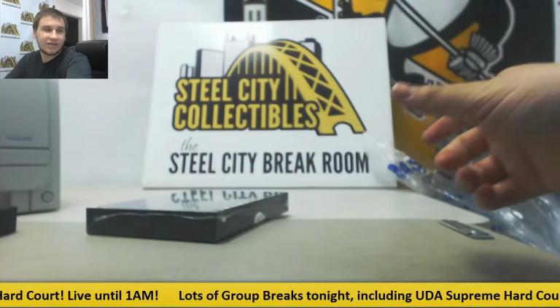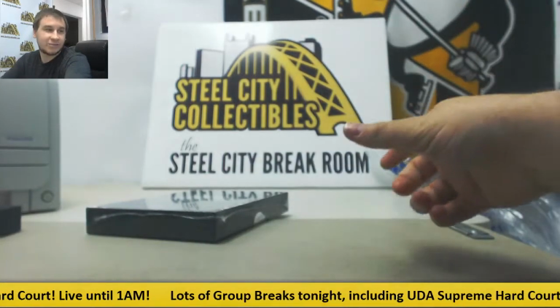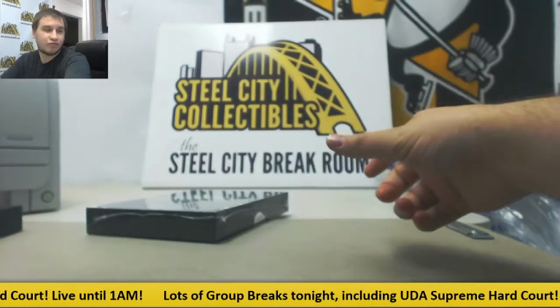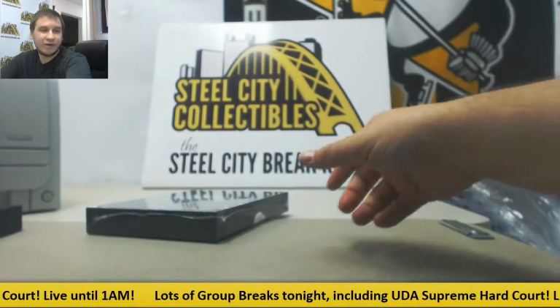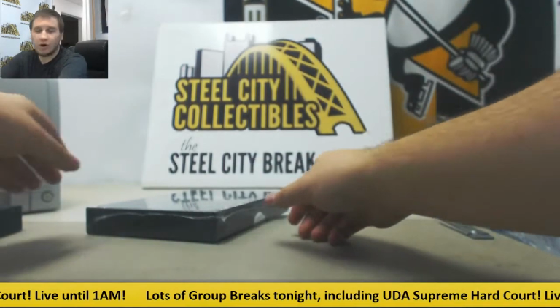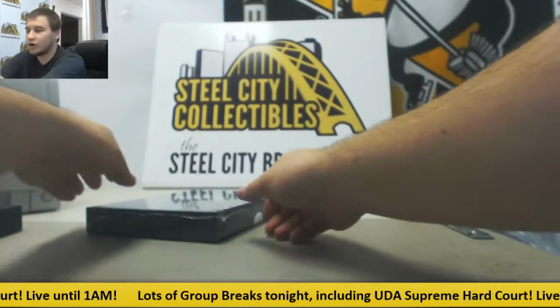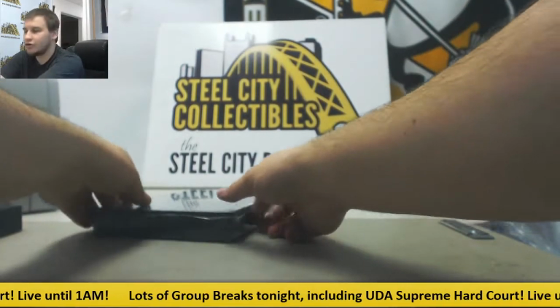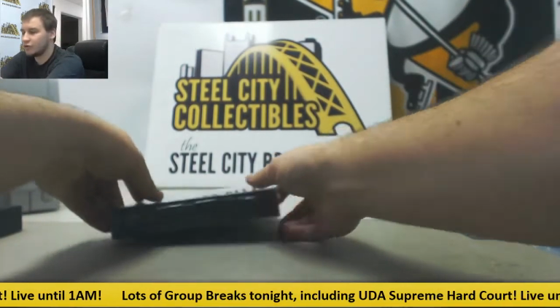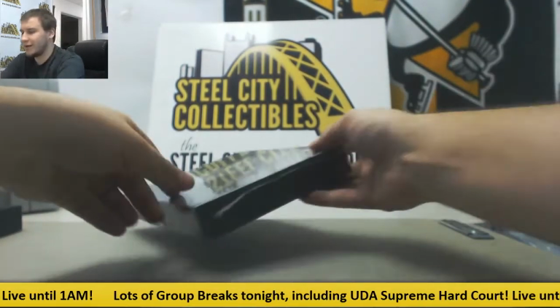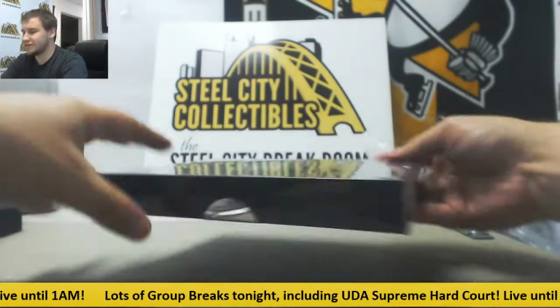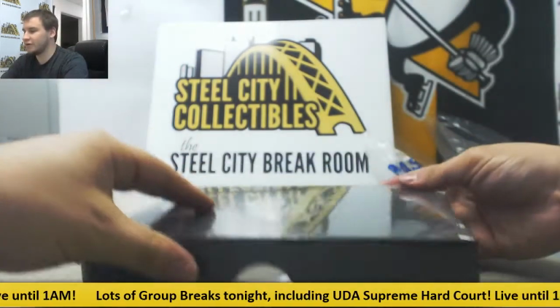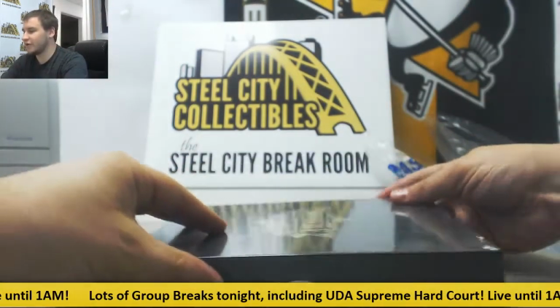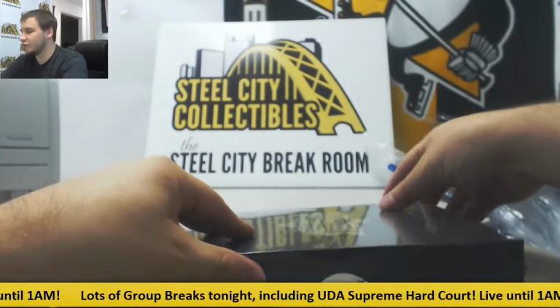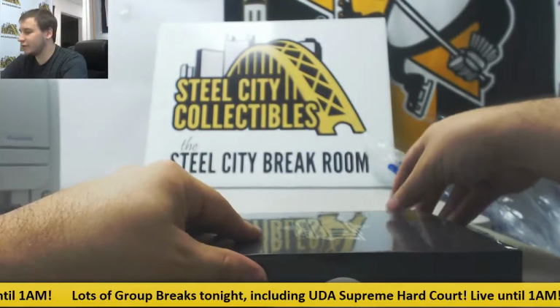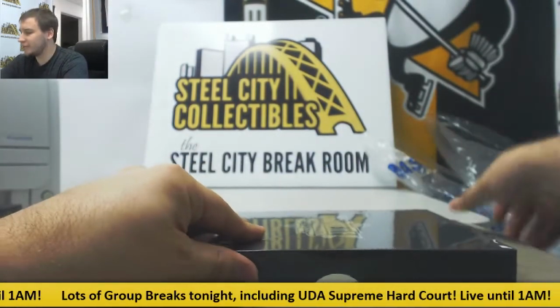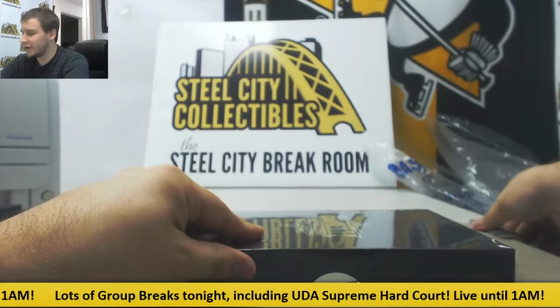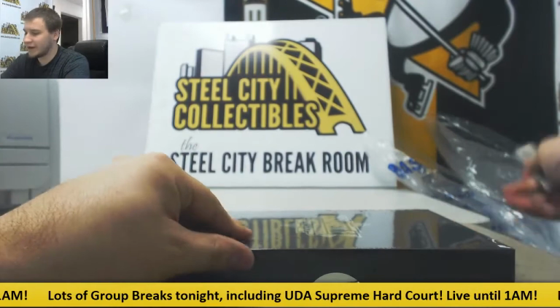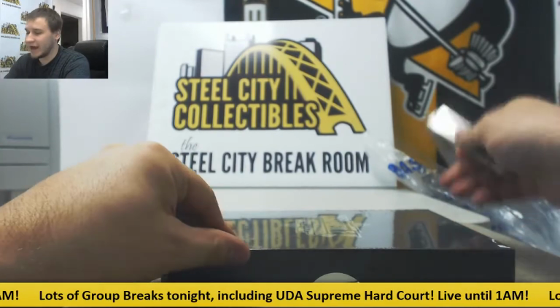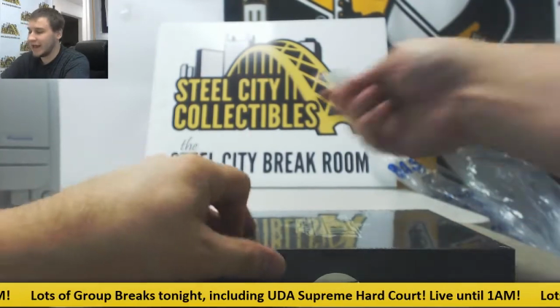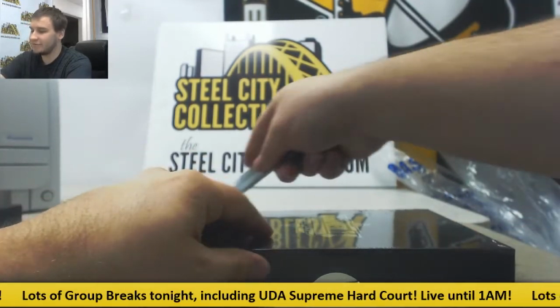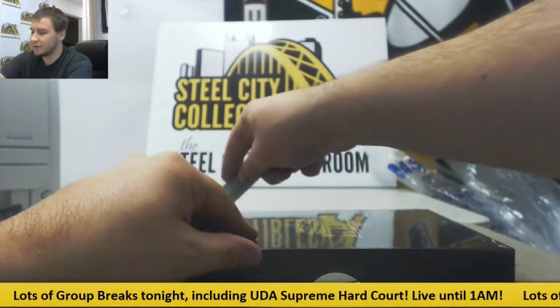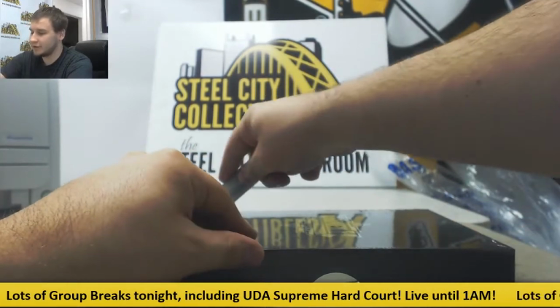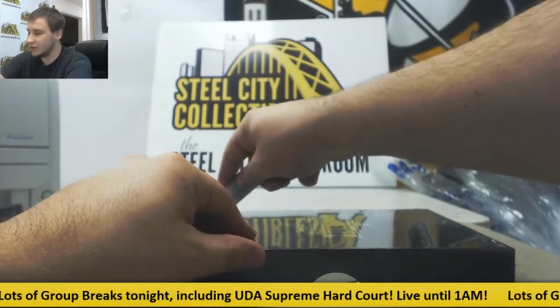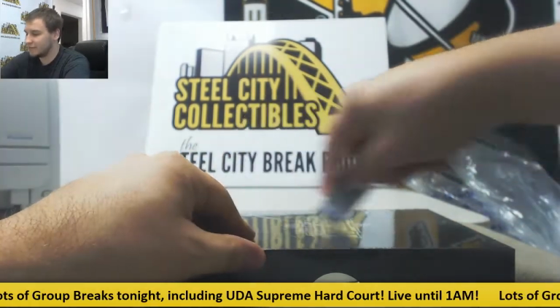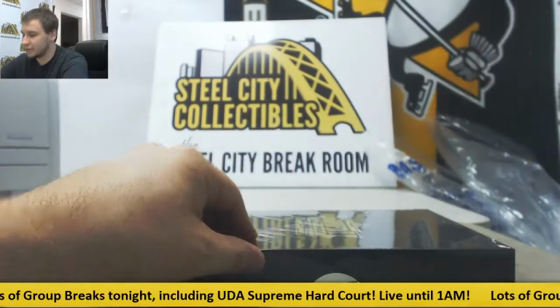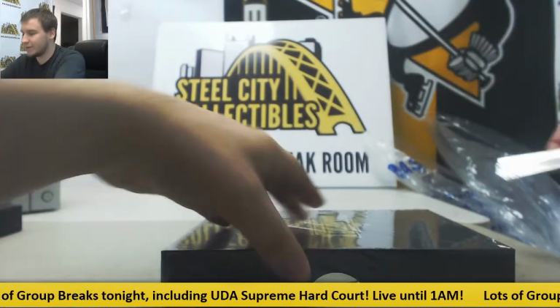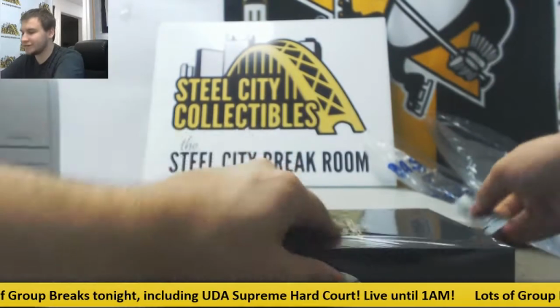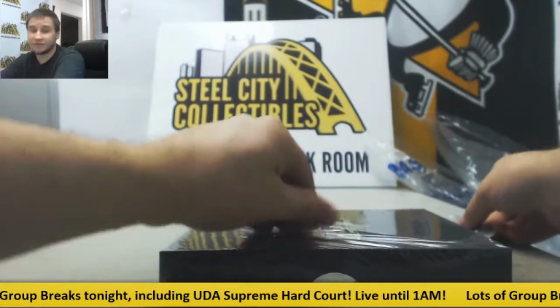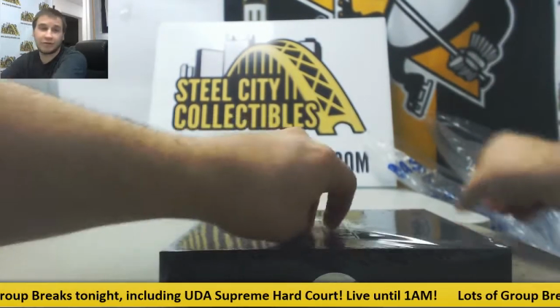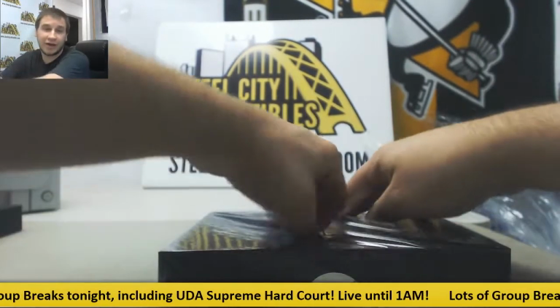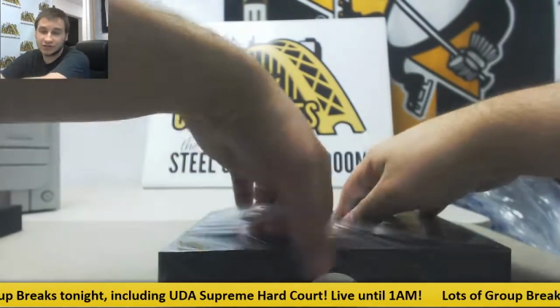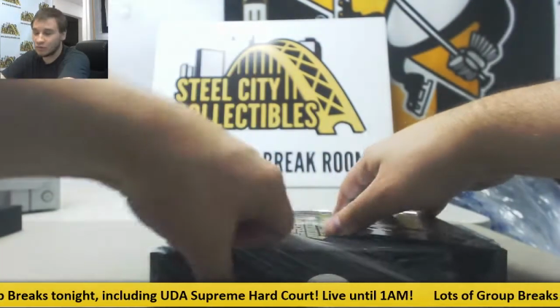Supreme Hard Court basketball — I've got a group rake of it and I have live rake boxes available as well.